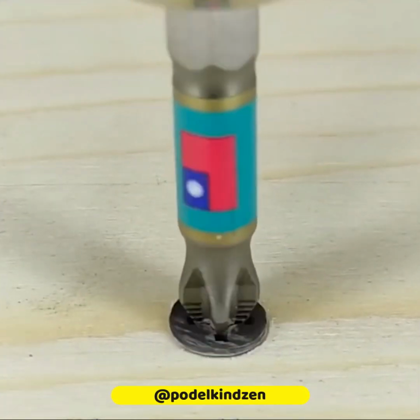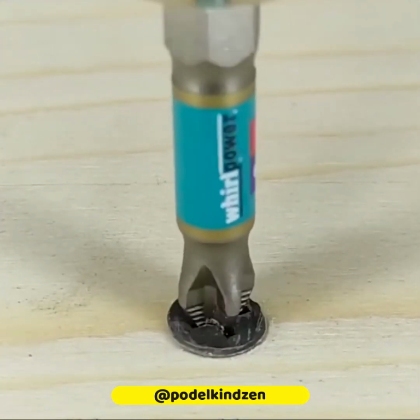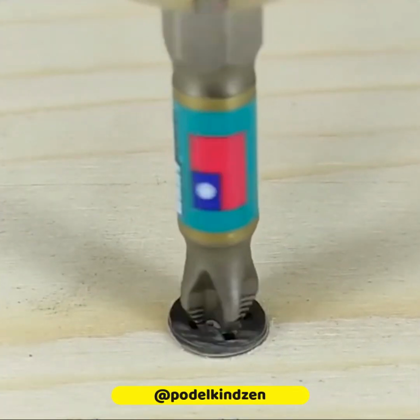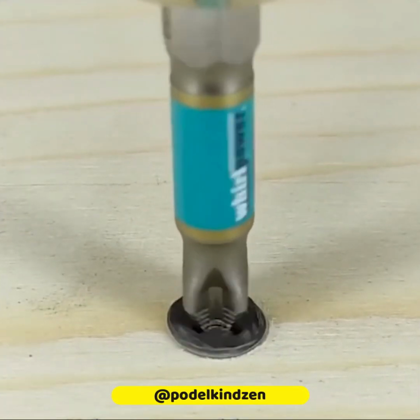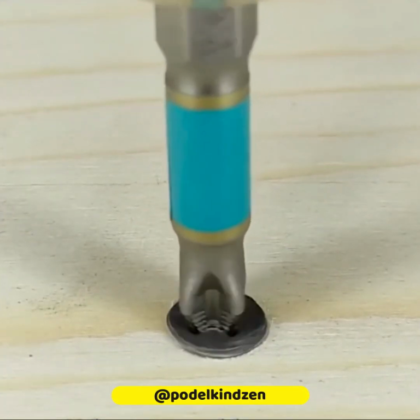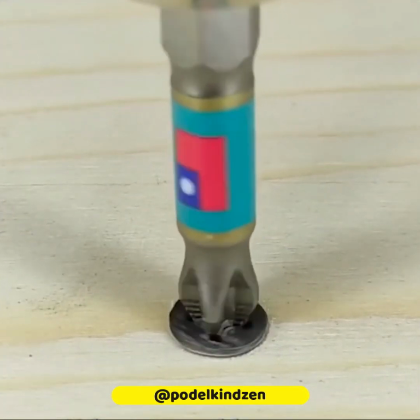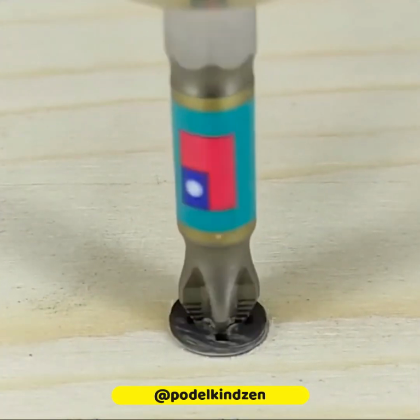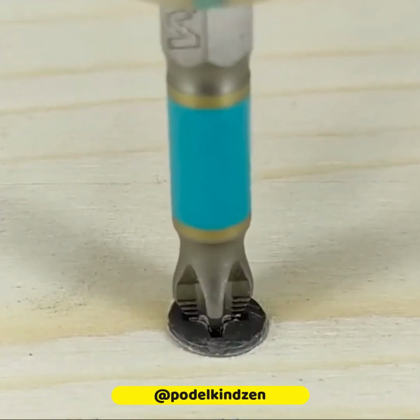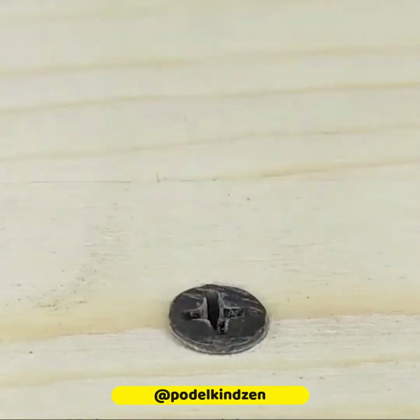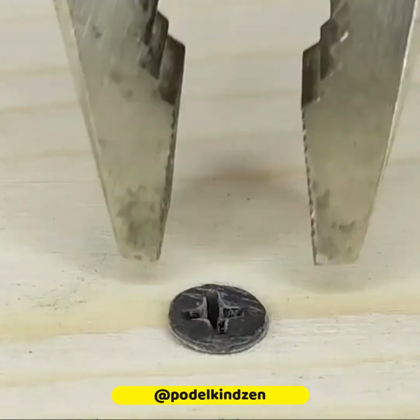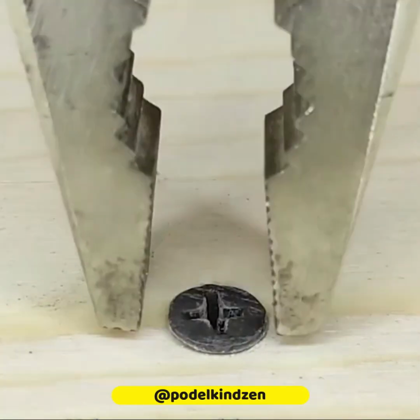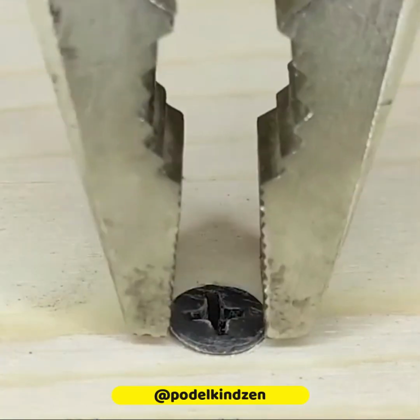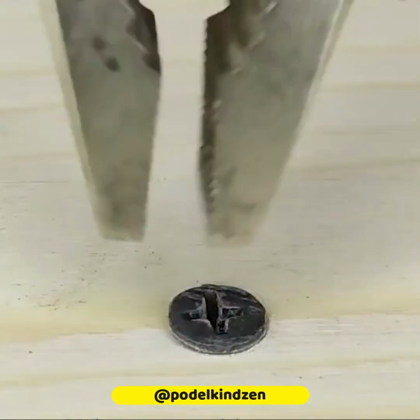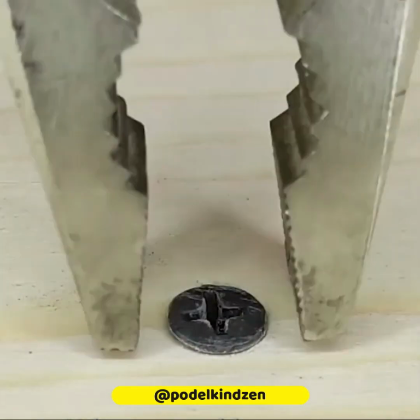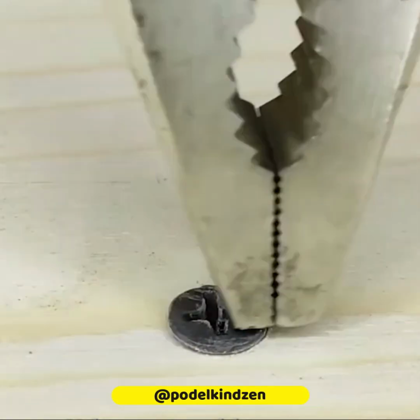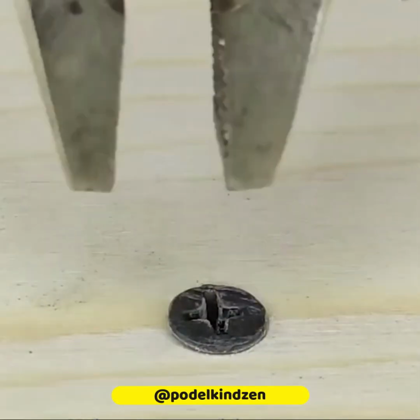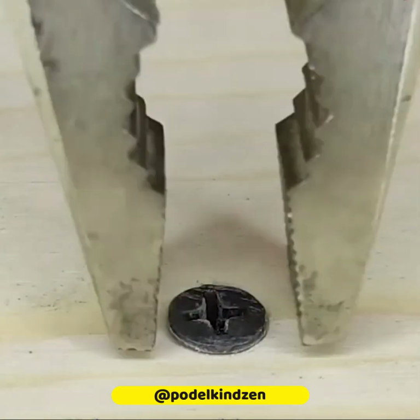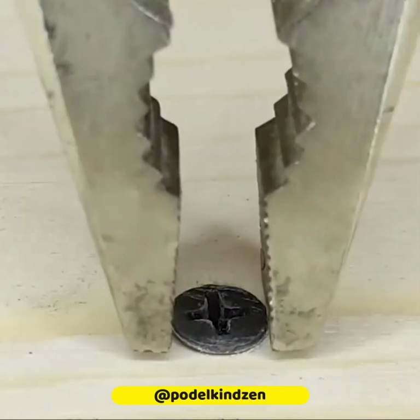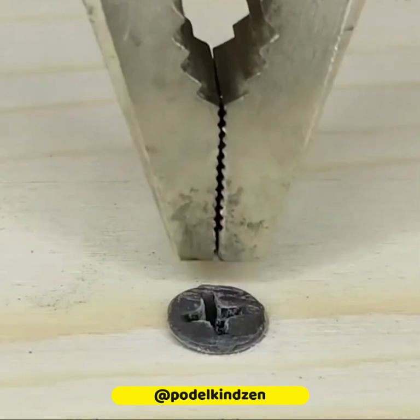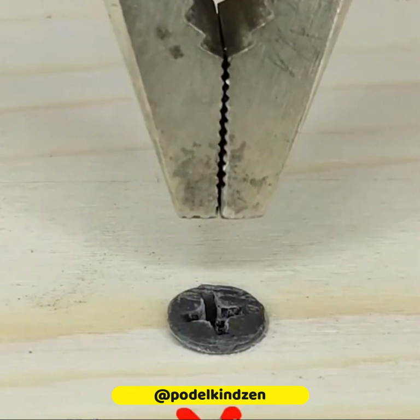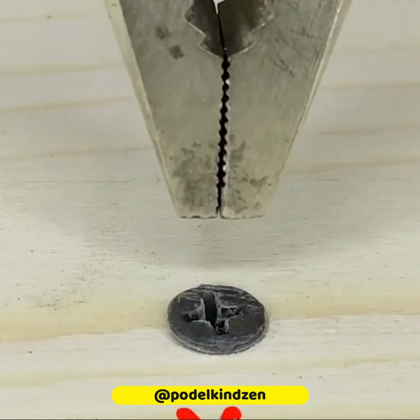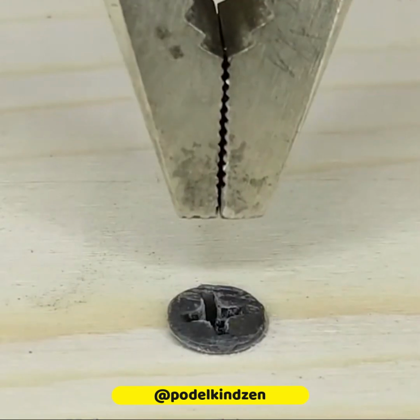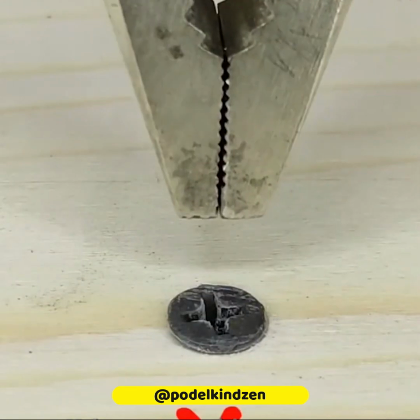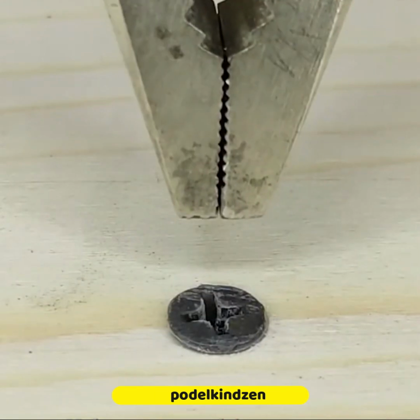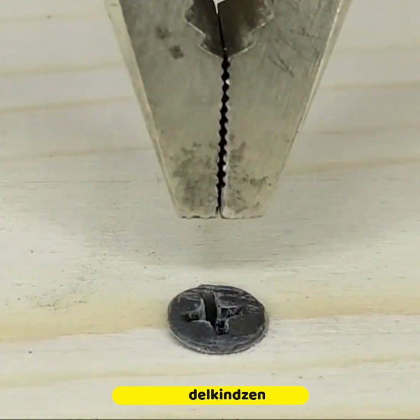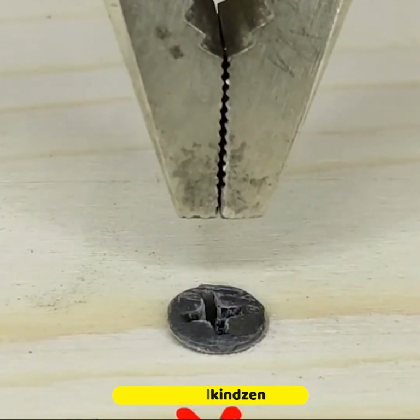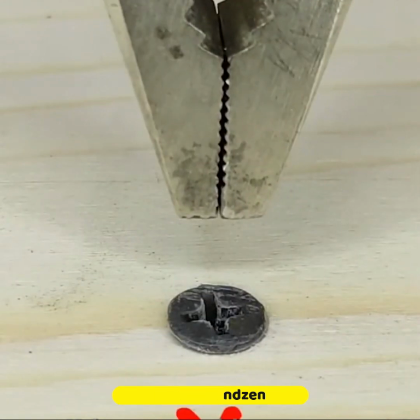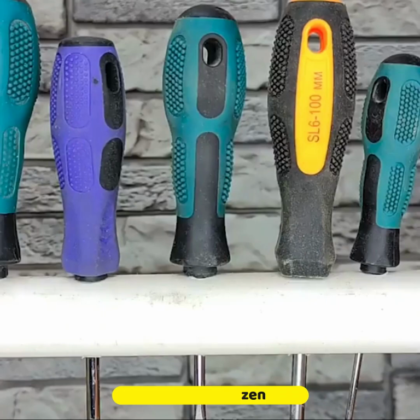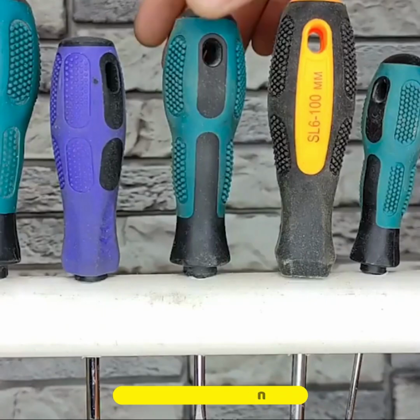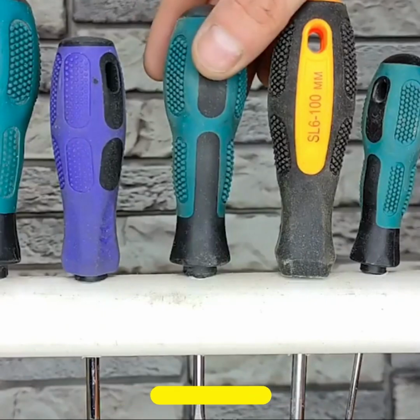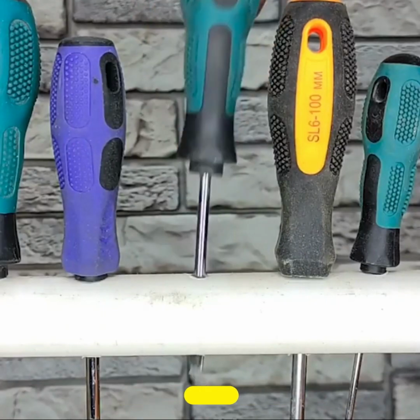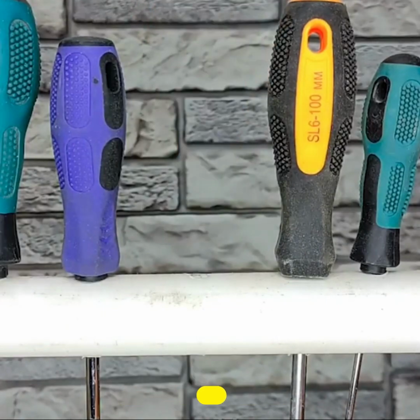Using a screwdriver, you are creating a solid canal to unscrew the fastener.